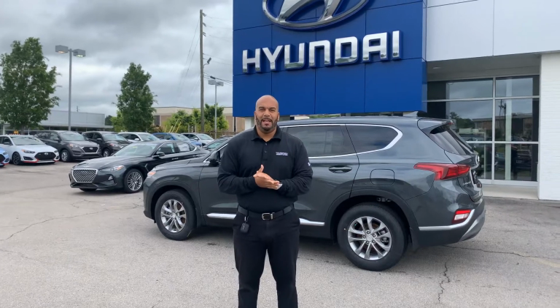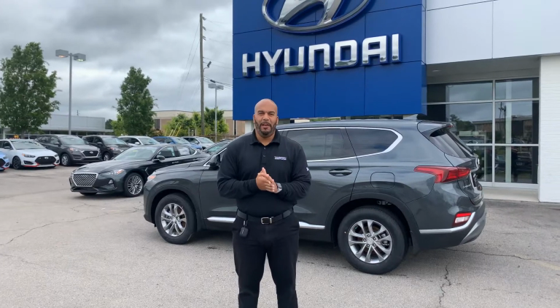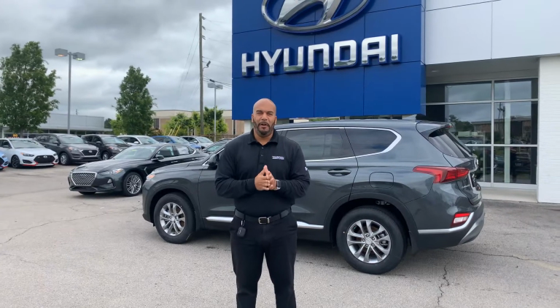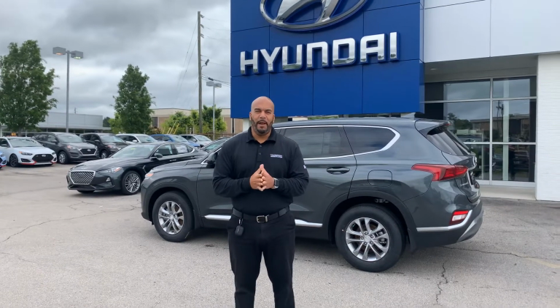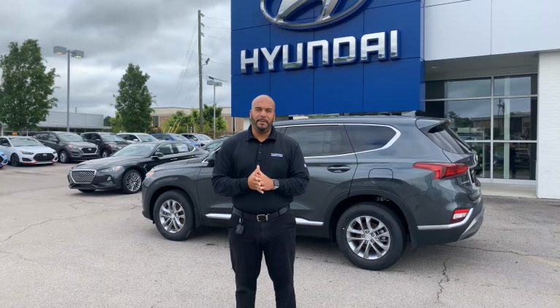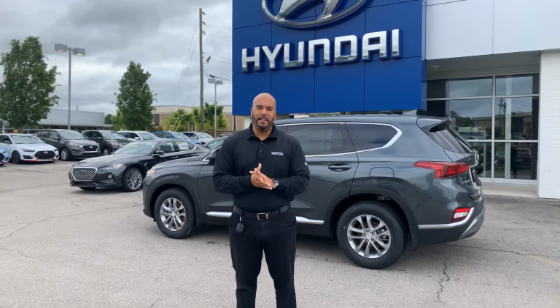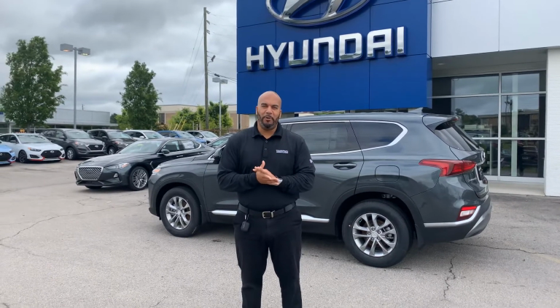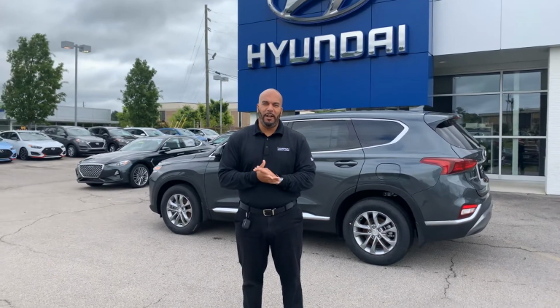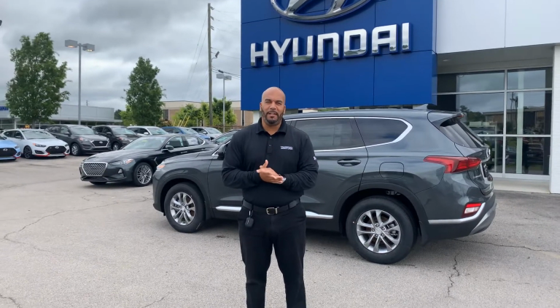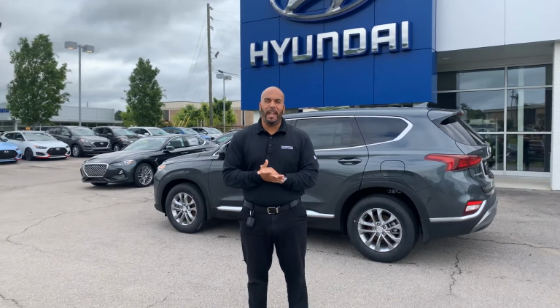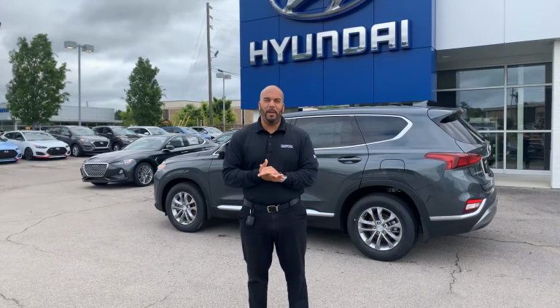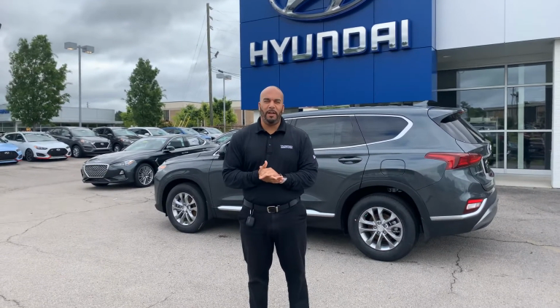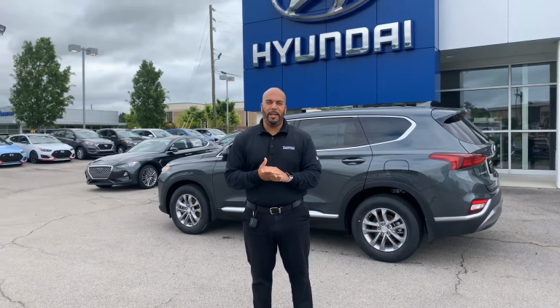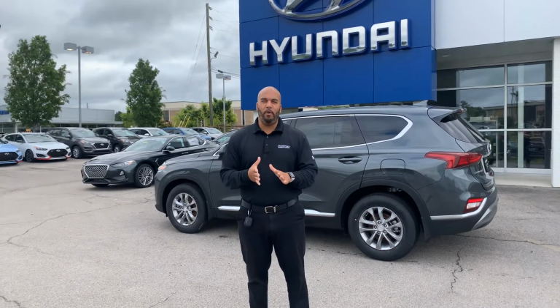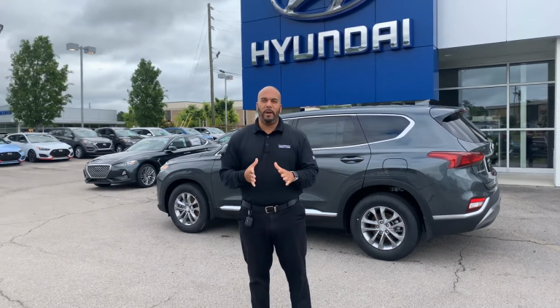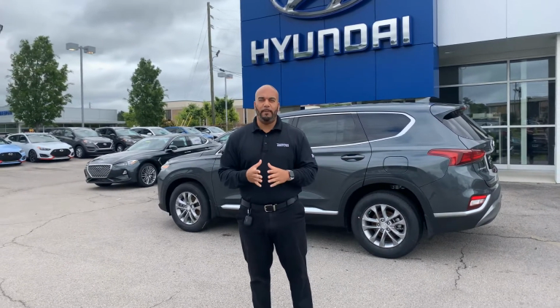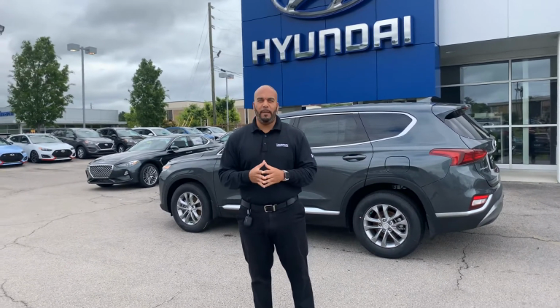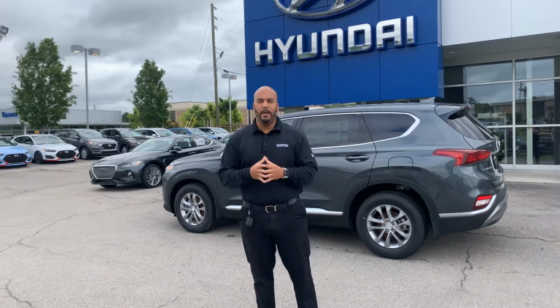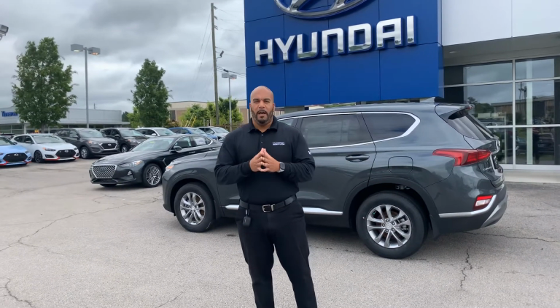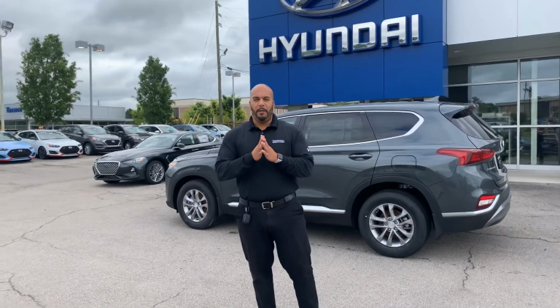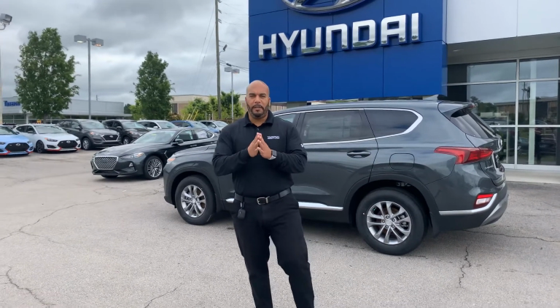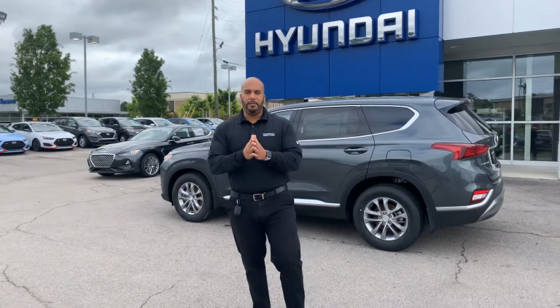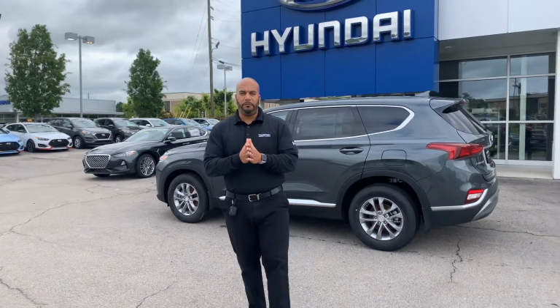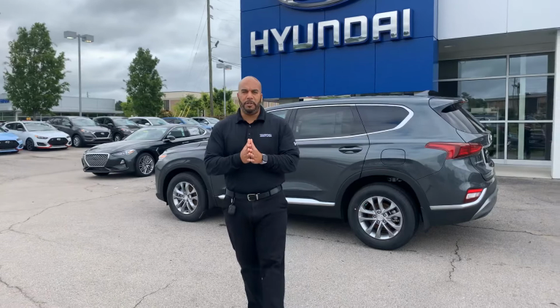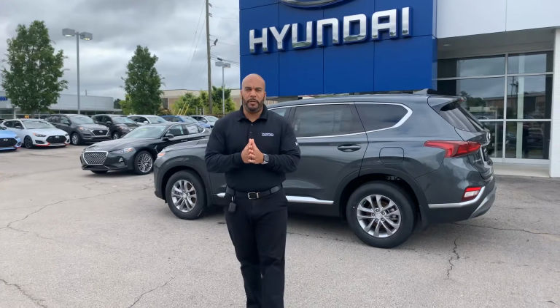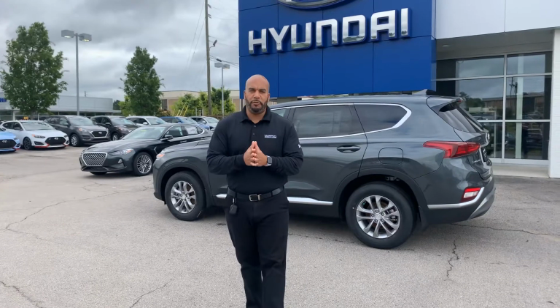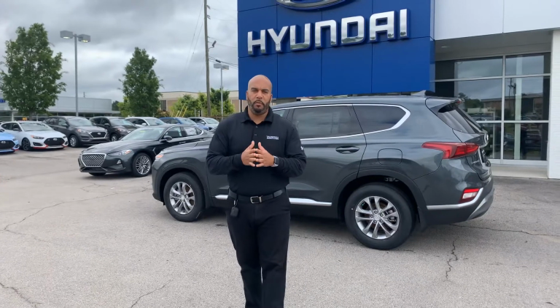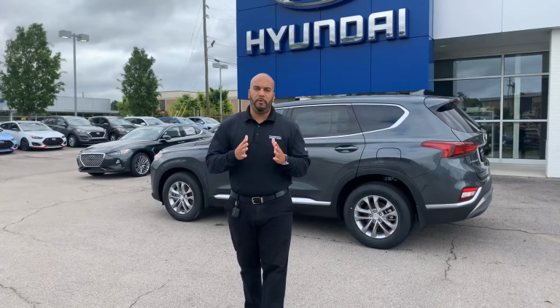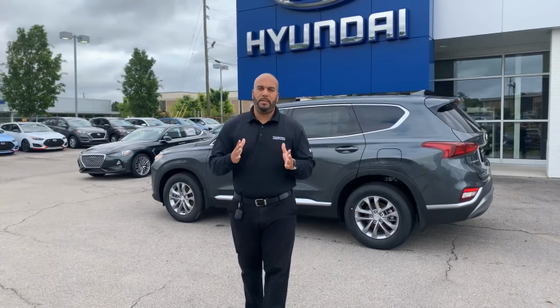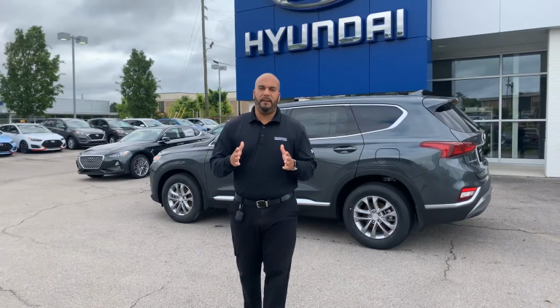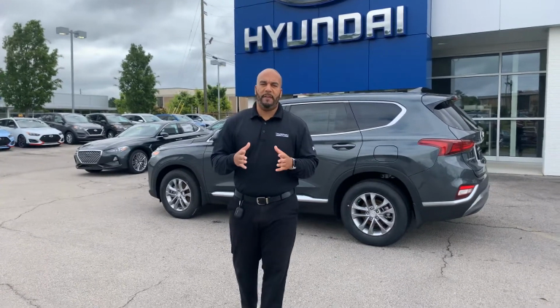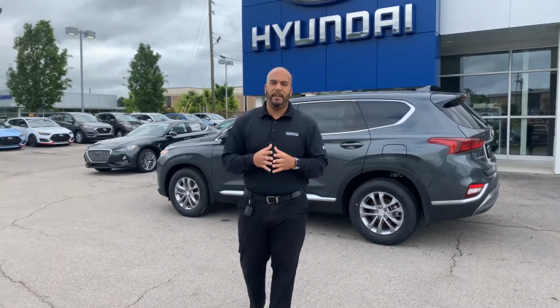Hello there, my name is Citron here at Tamron Hyundai in Hoover, Alabama. Thank you so much for showing interest in one of our Santa Fe's.